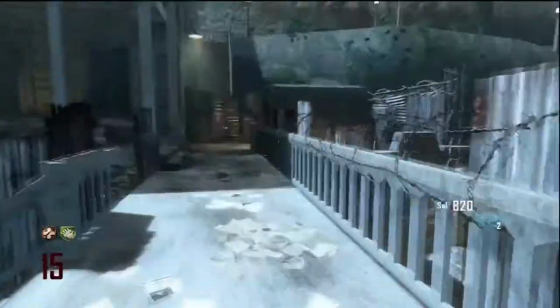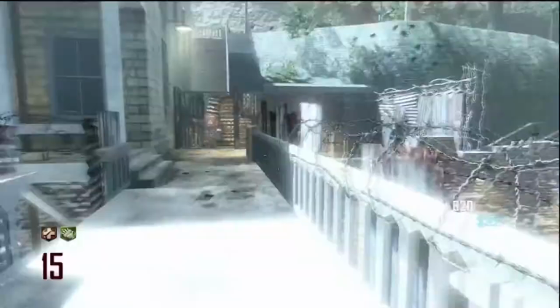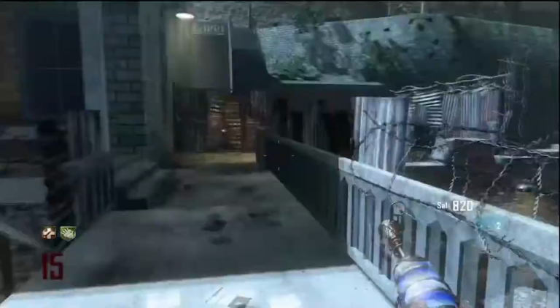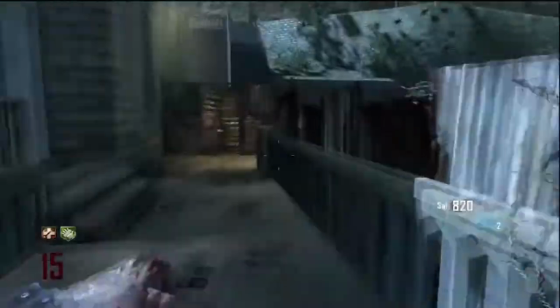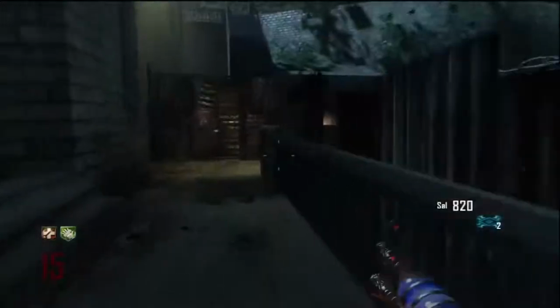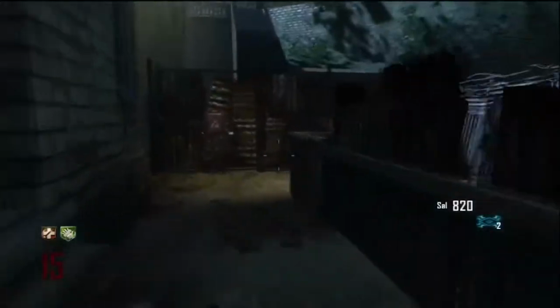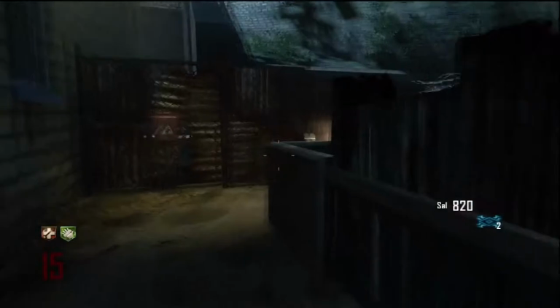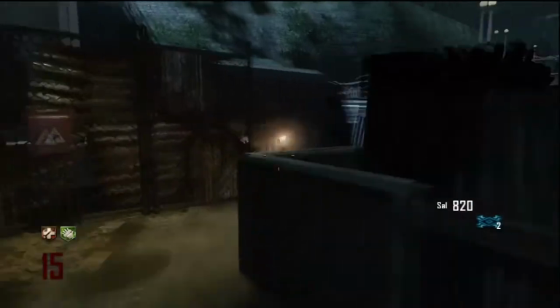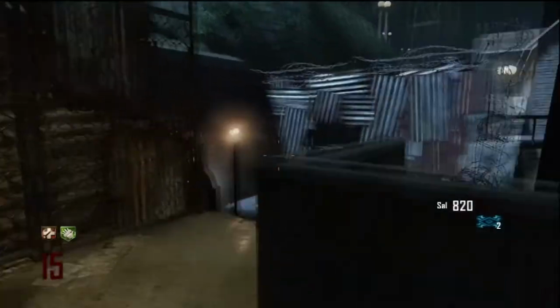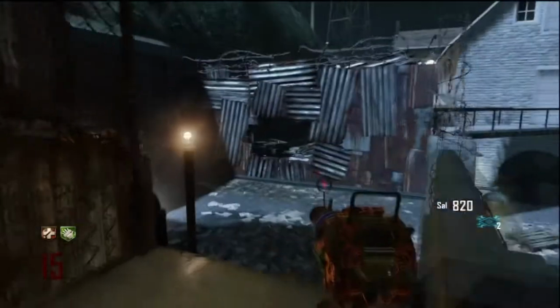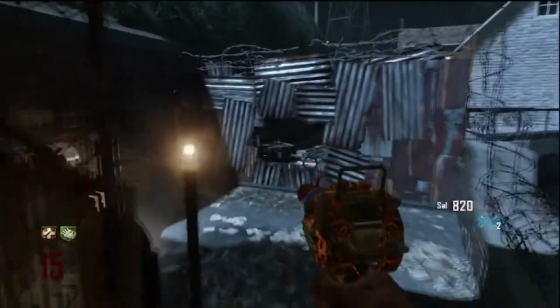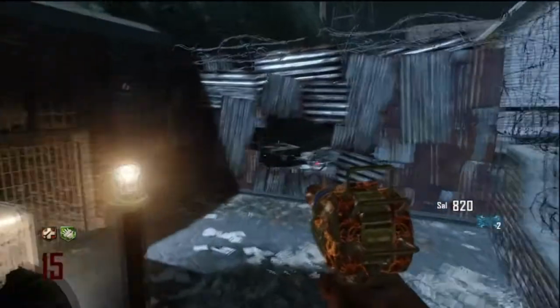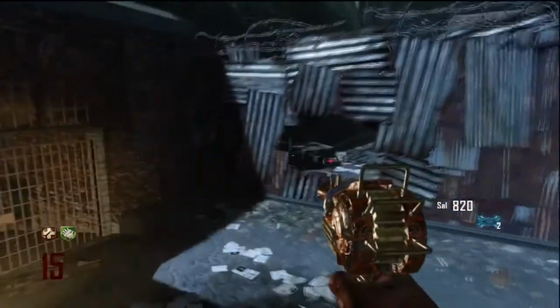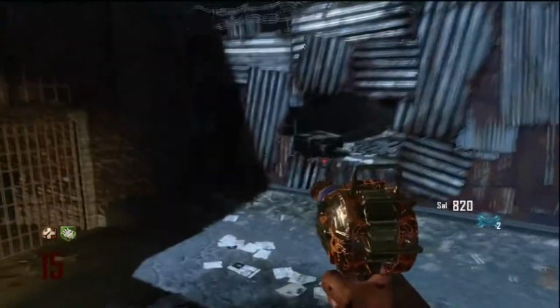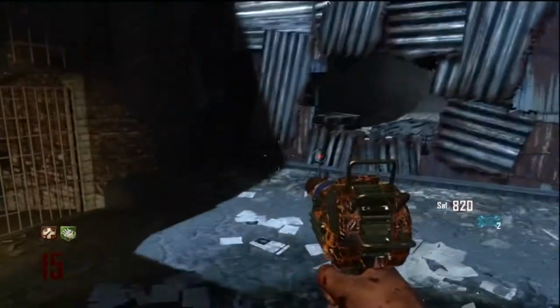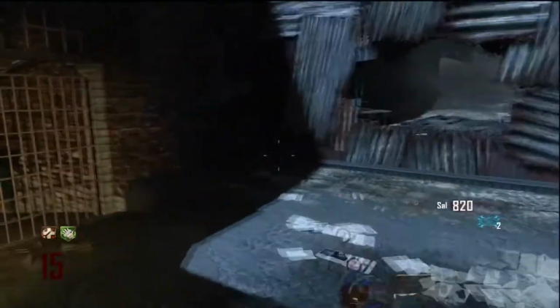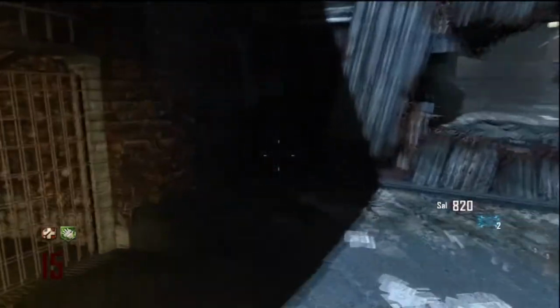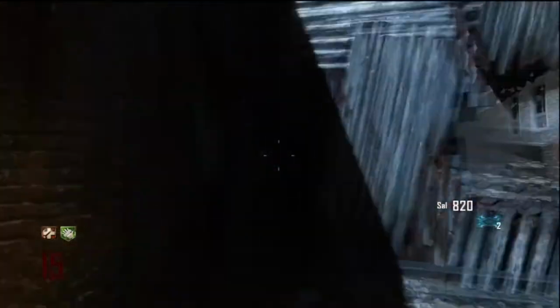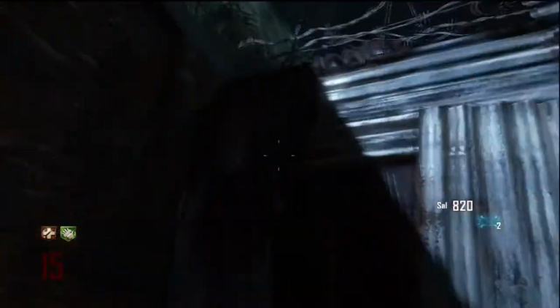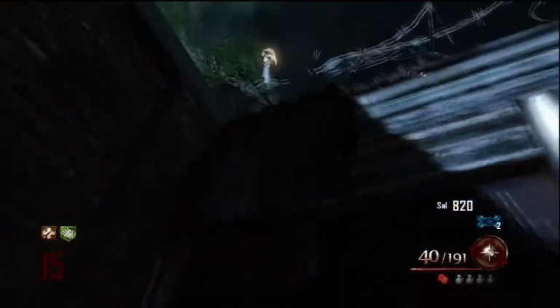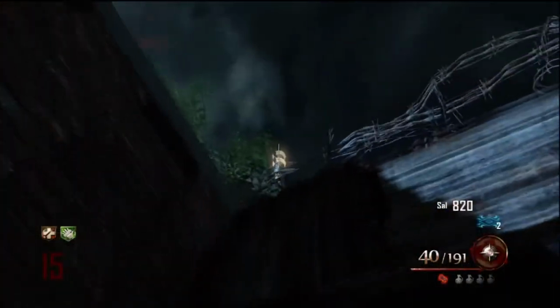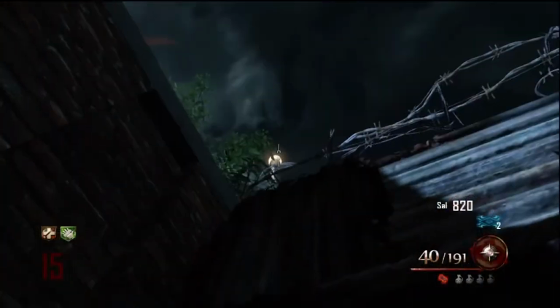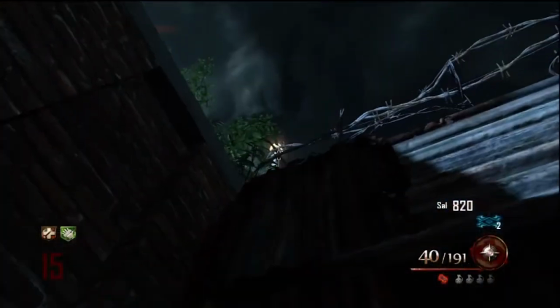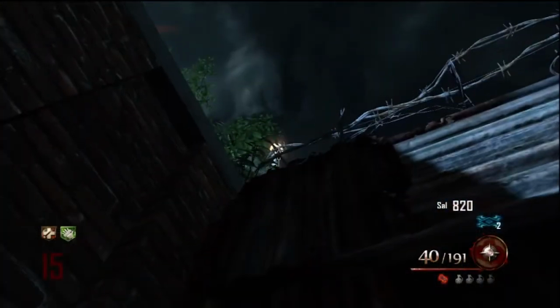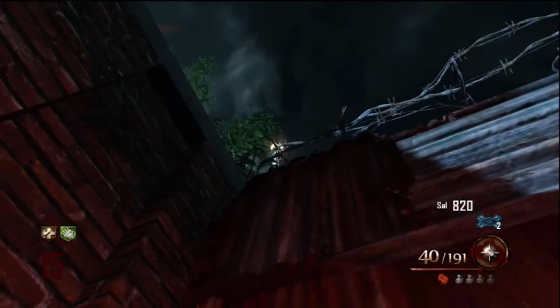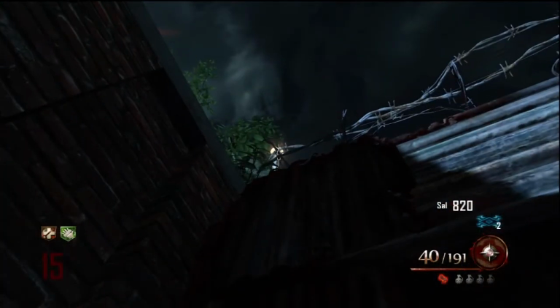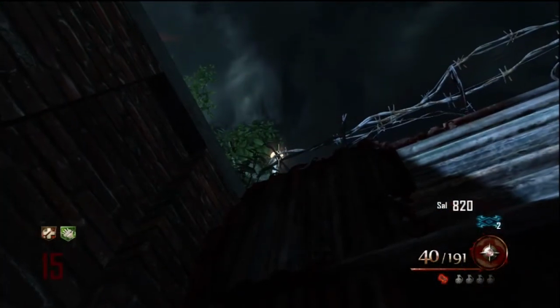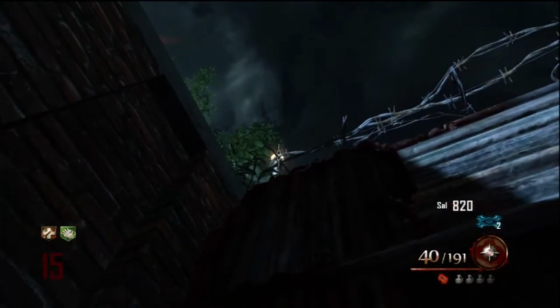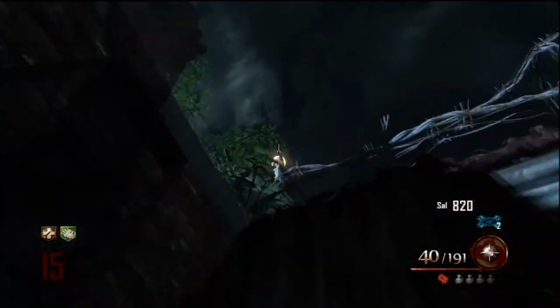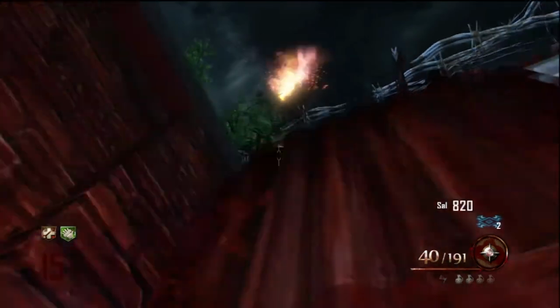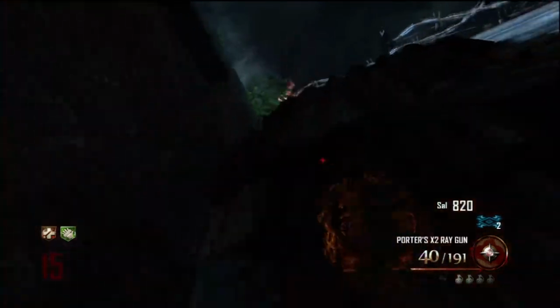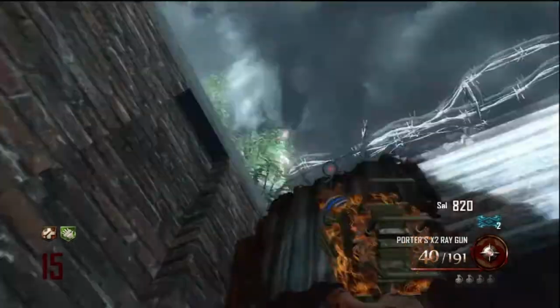All you gotta do is come right down here at Jug, get as close as you can to the corner, aim your thing at the top, and just jump and release. And you got it!